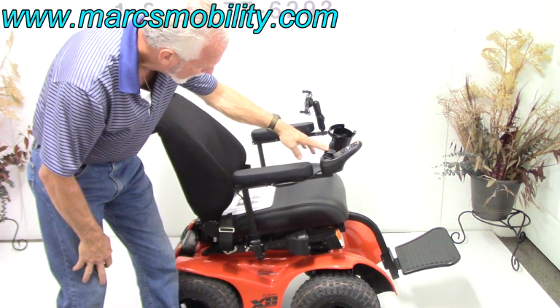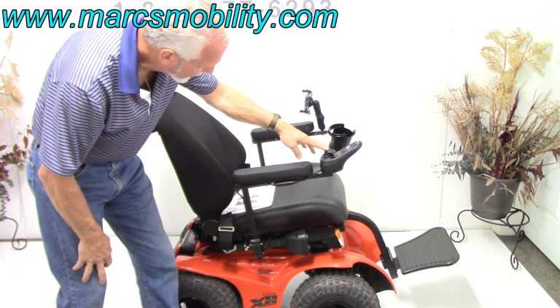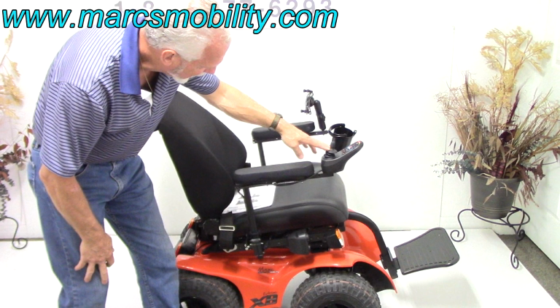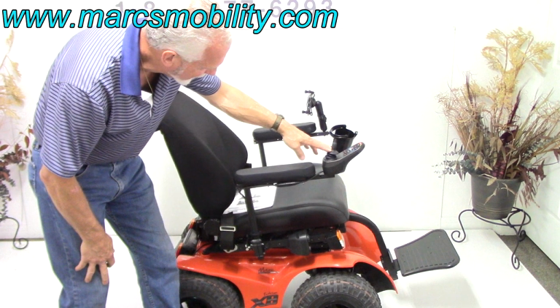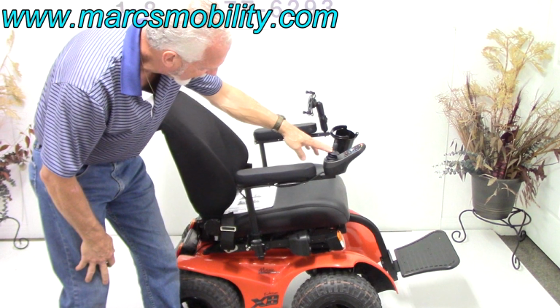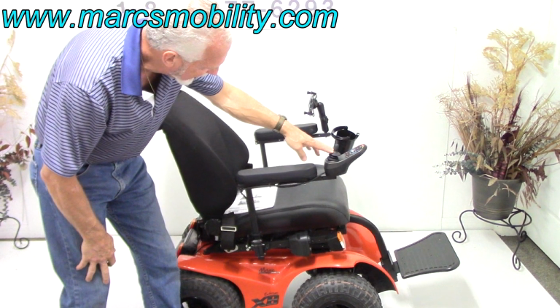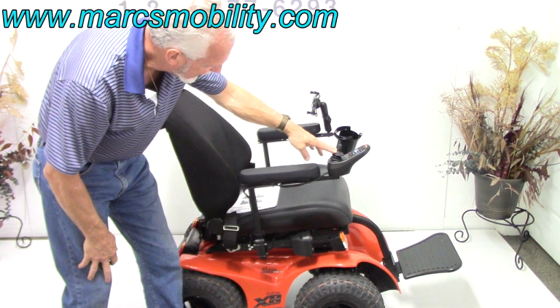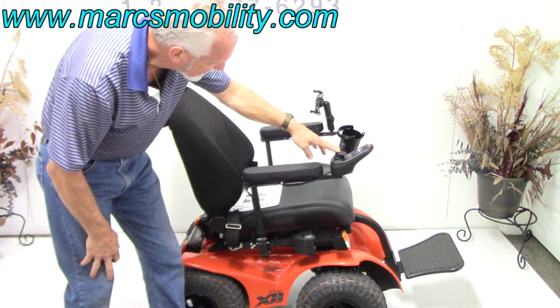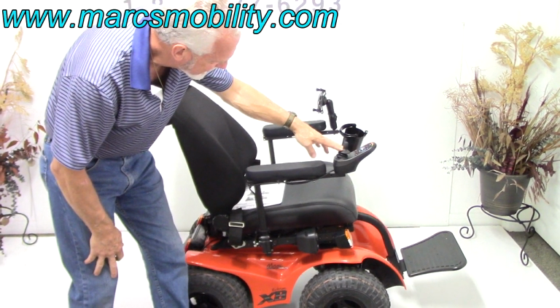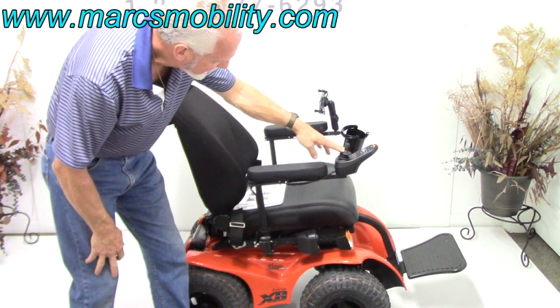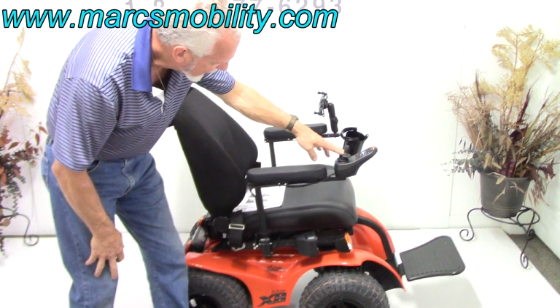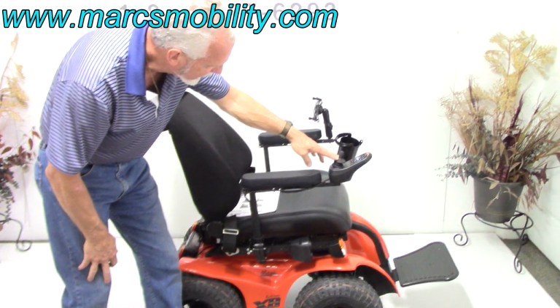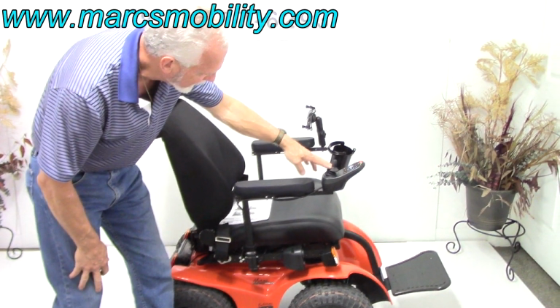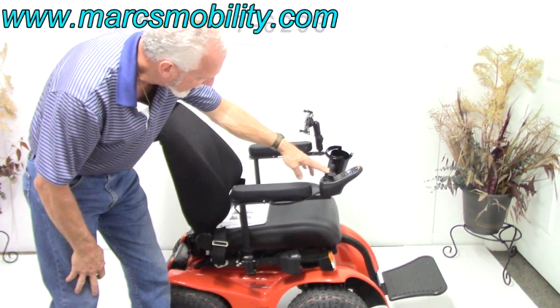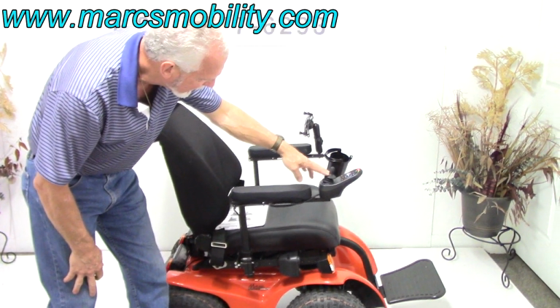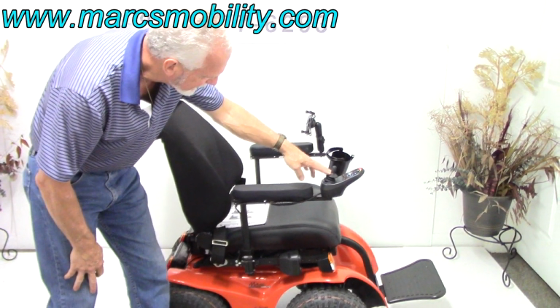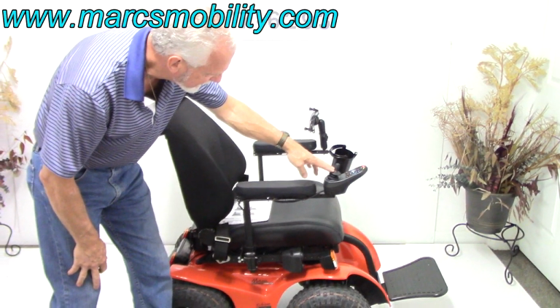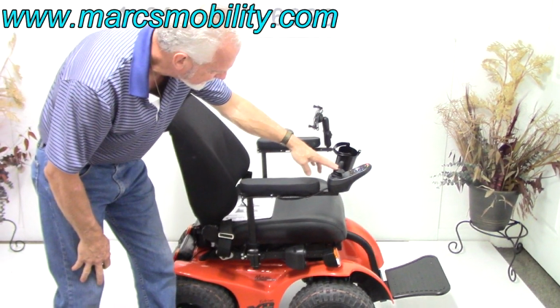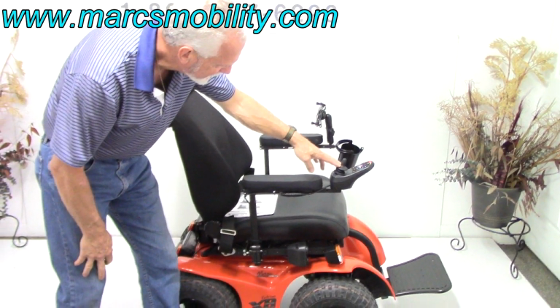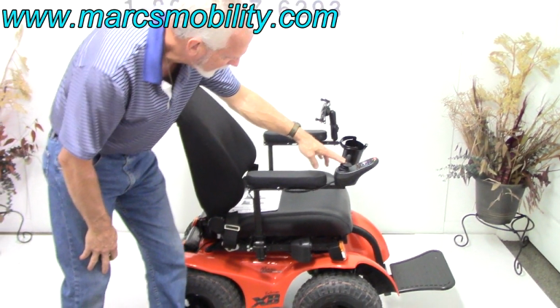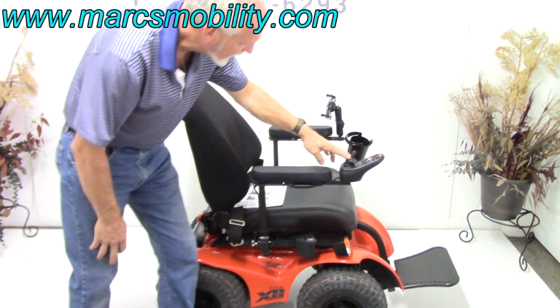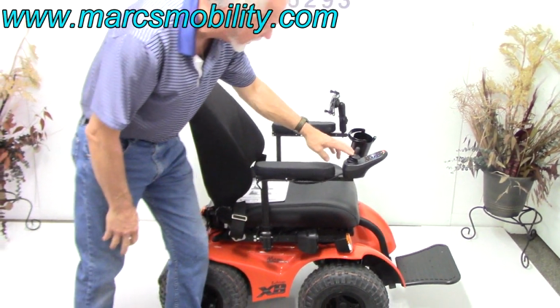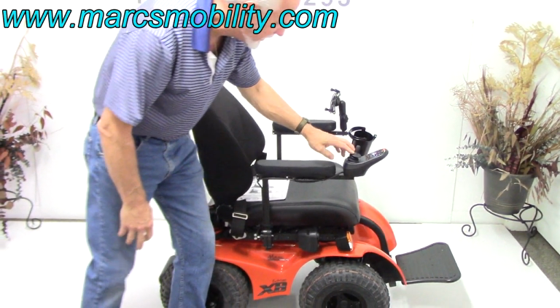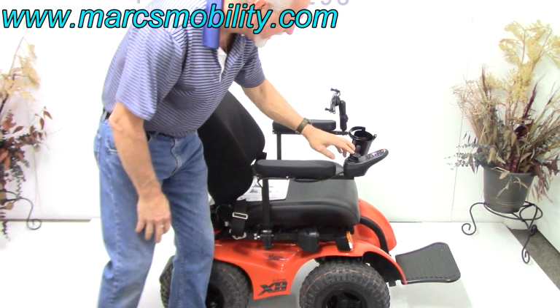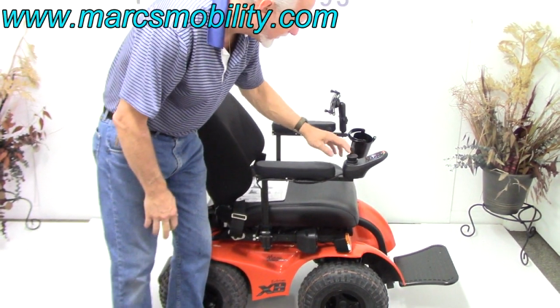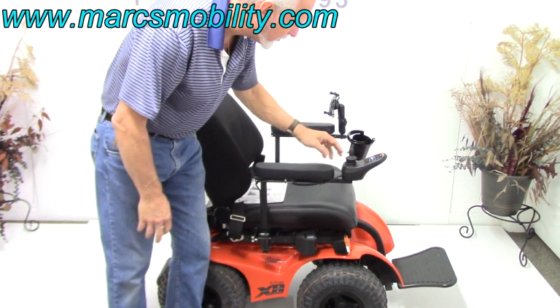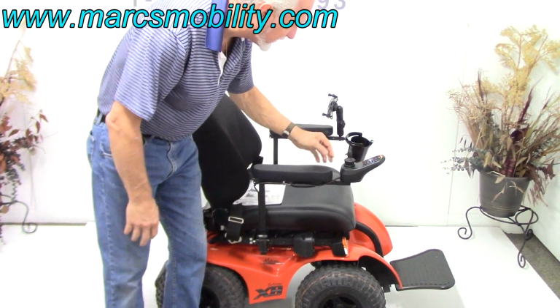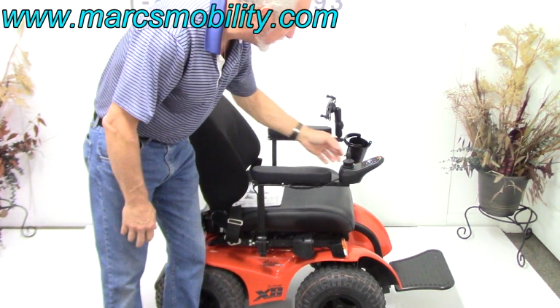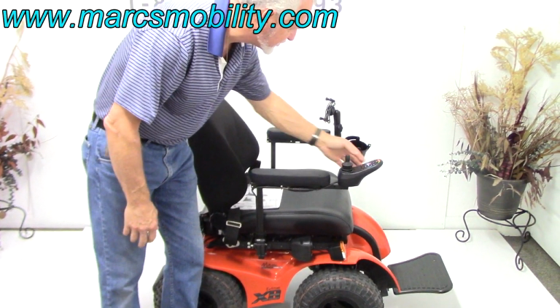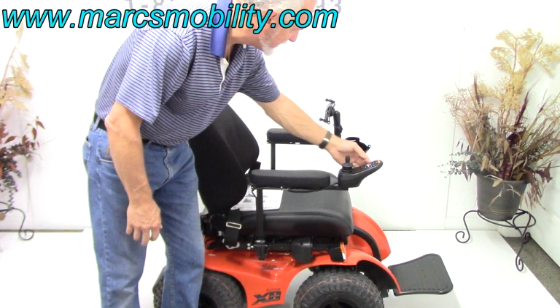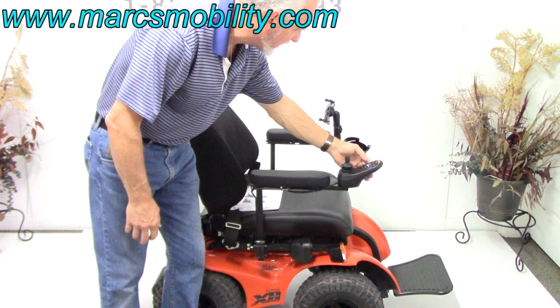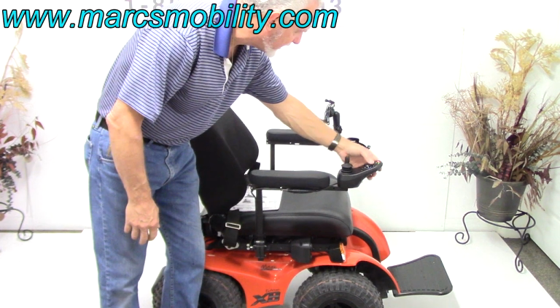We've also got headlights — heavy-duty headlights. By heavy-duty, I mean it's not the cheap kind.